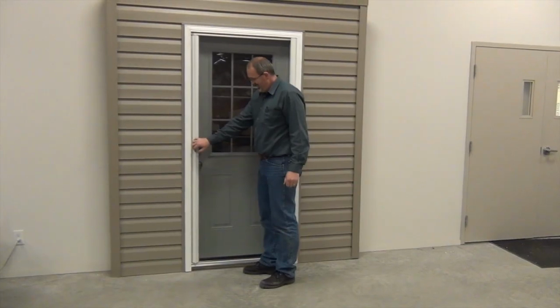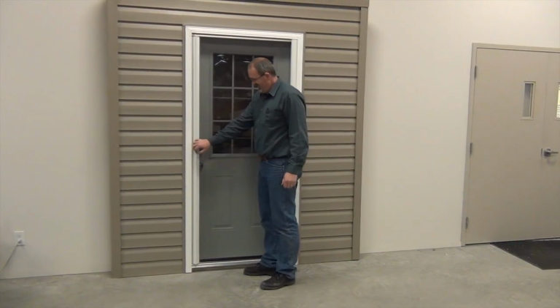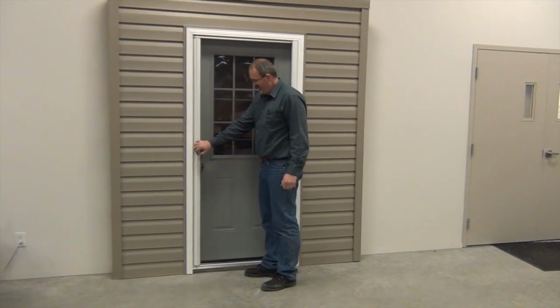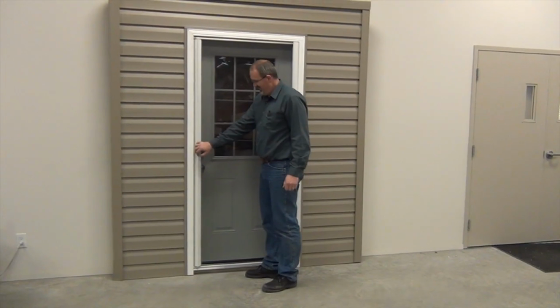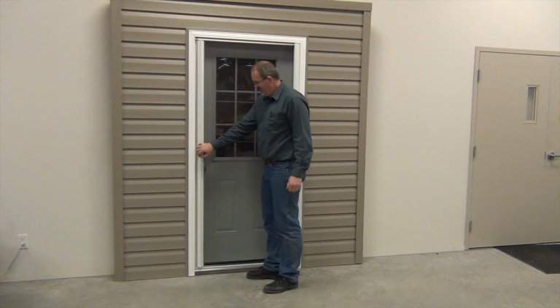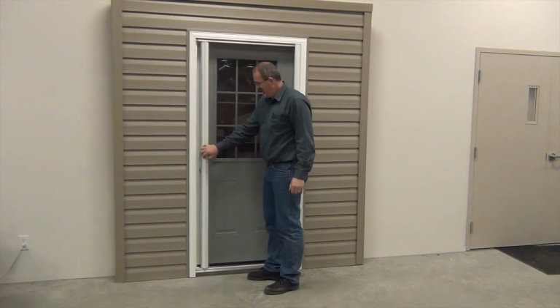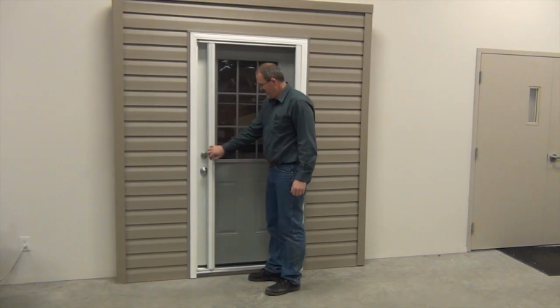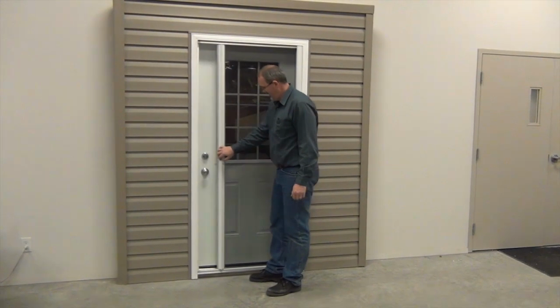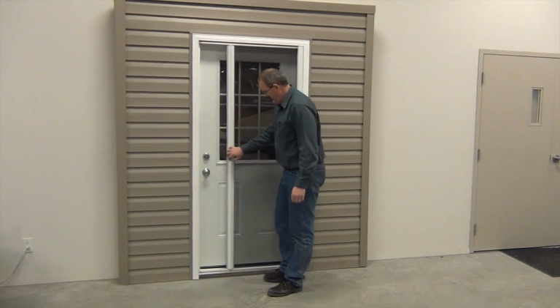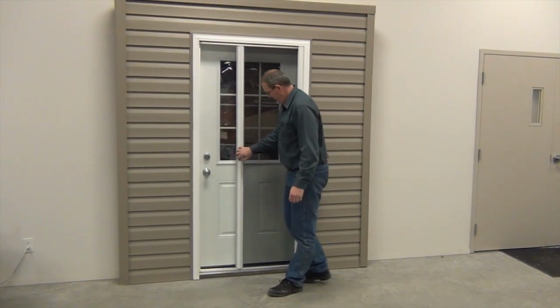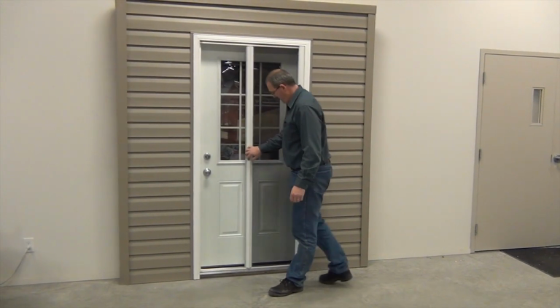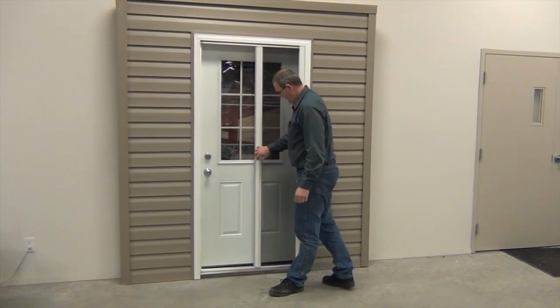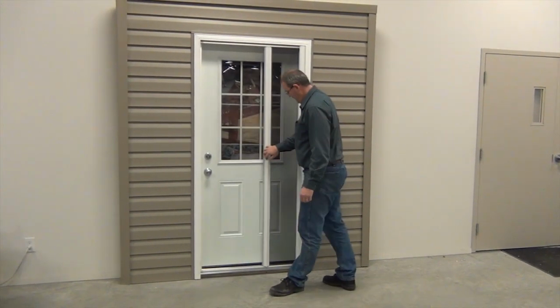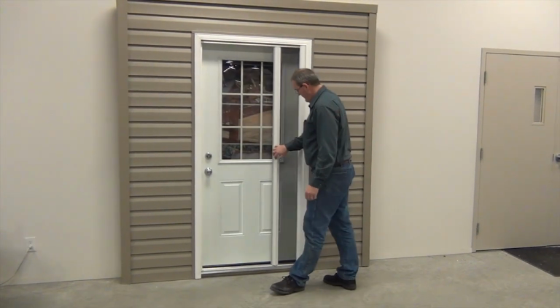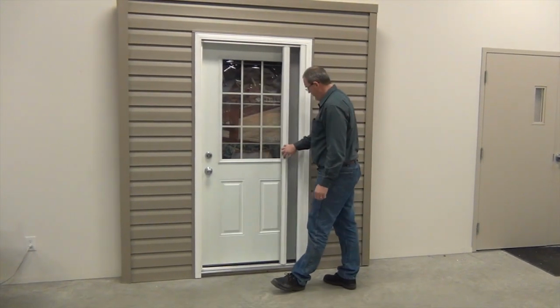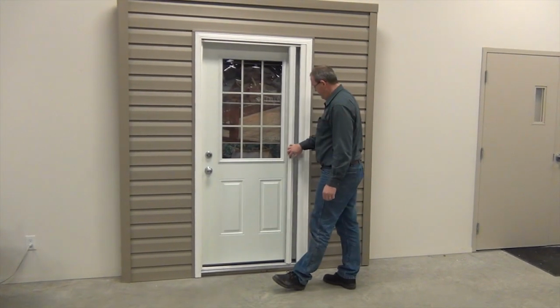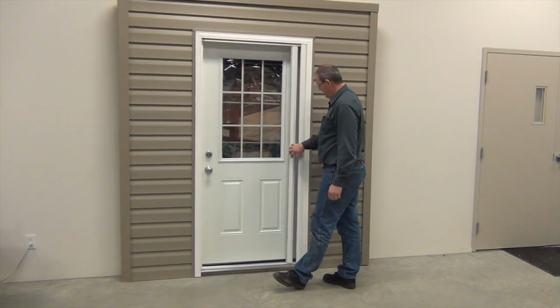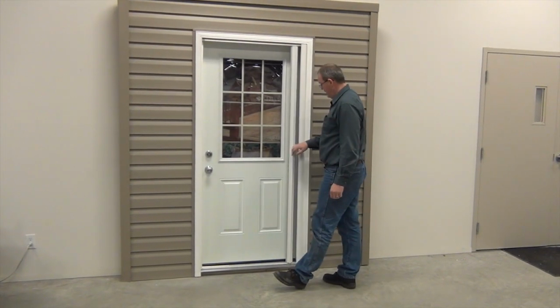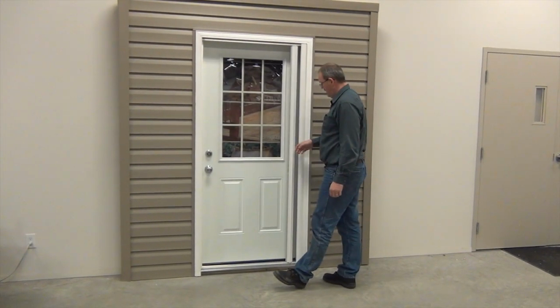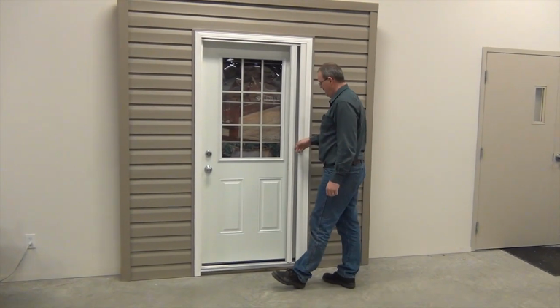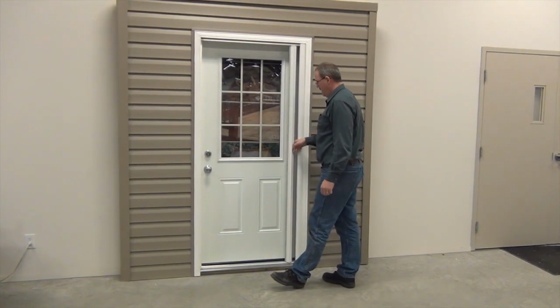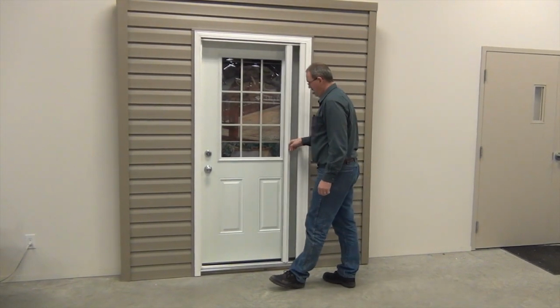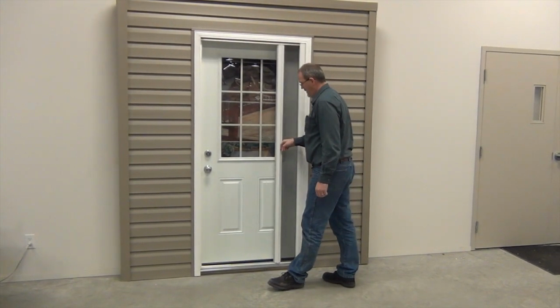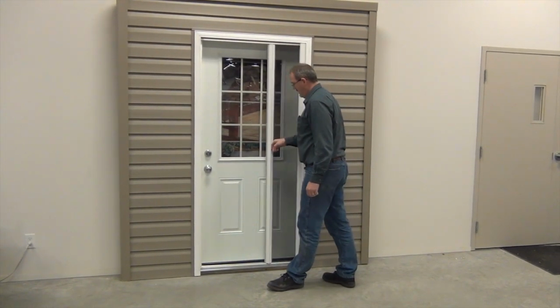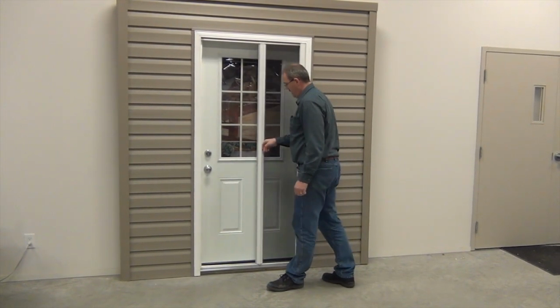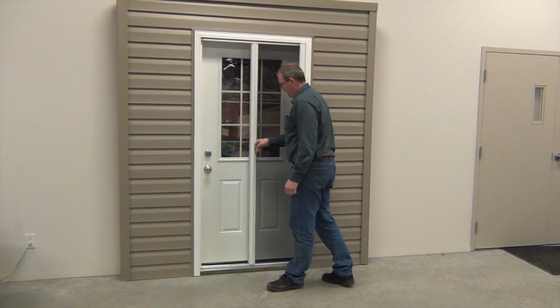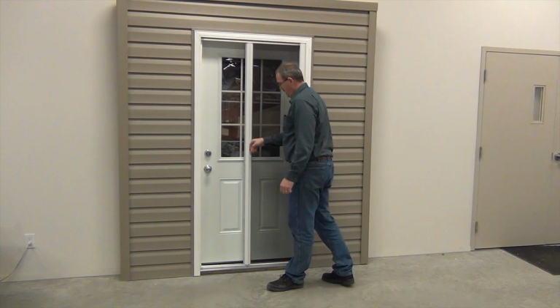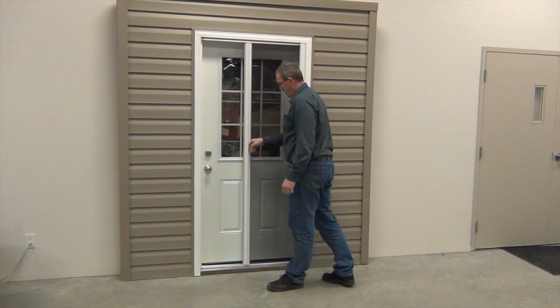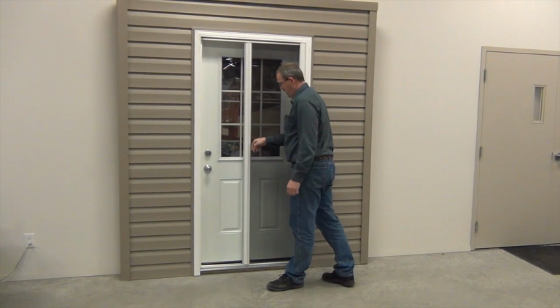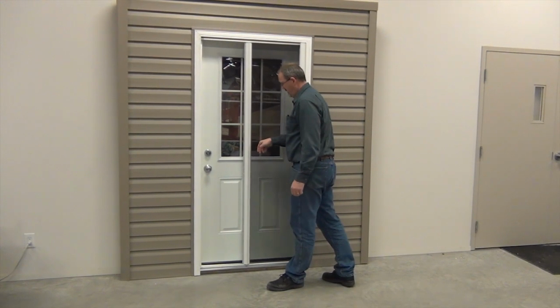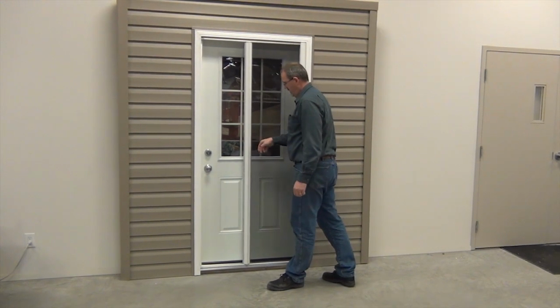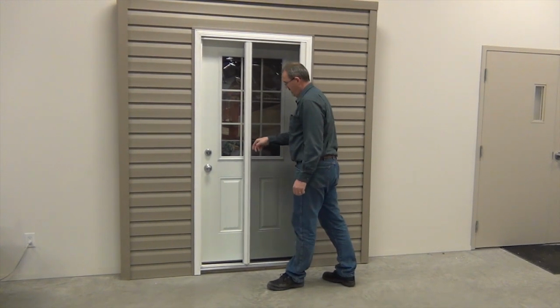Congratulations, you have just installed an inside mount retract-away screen door.